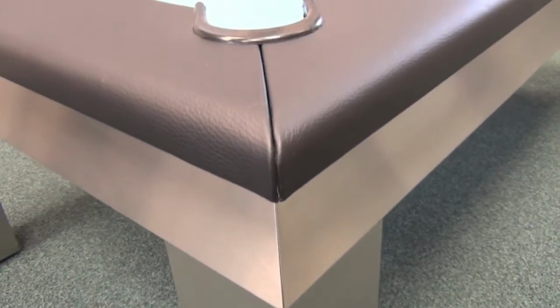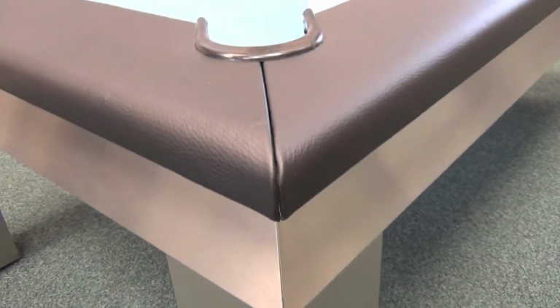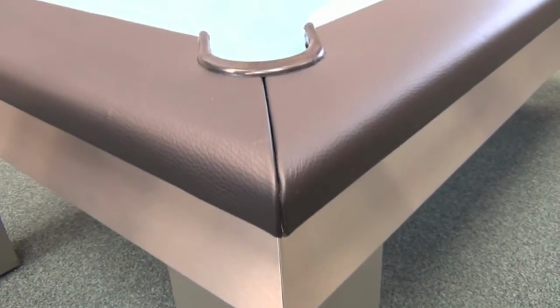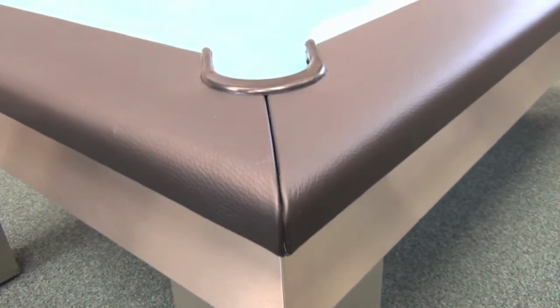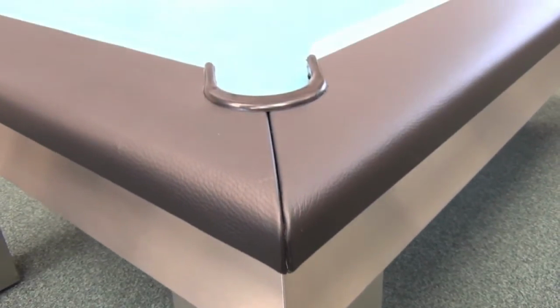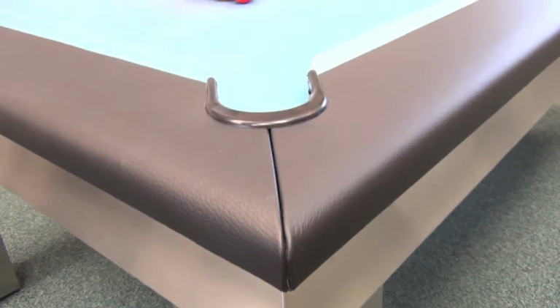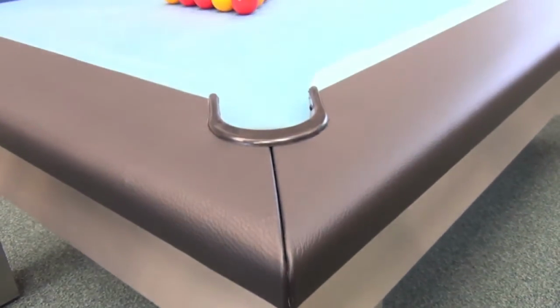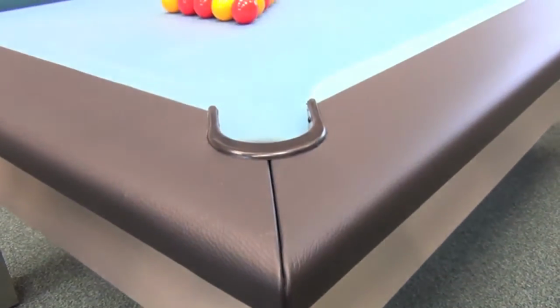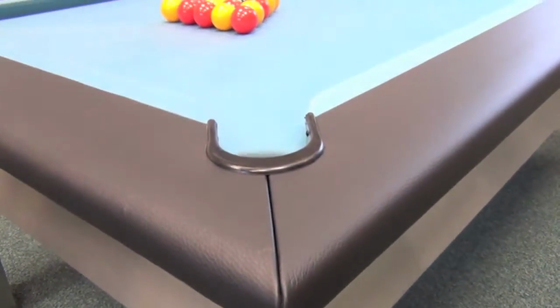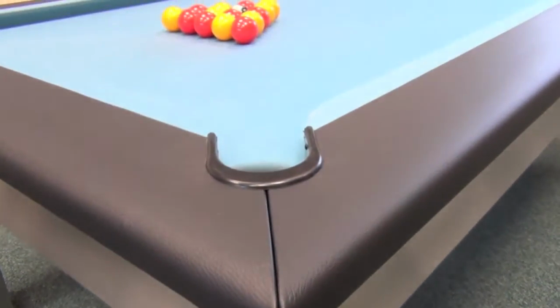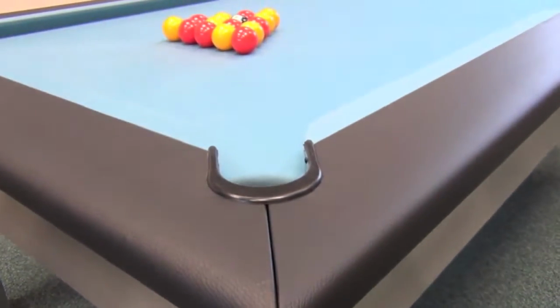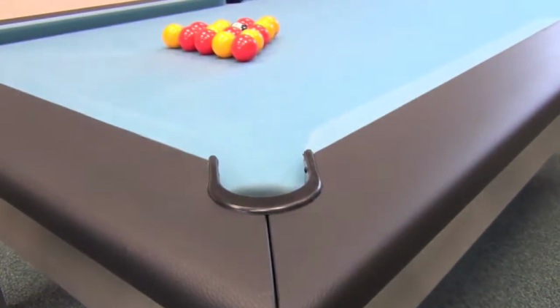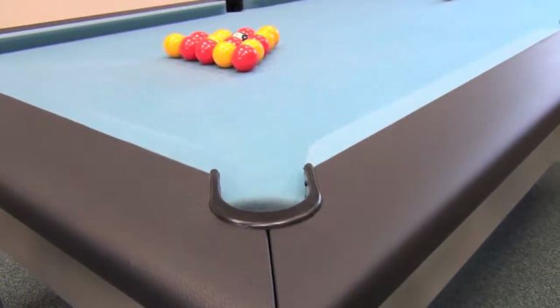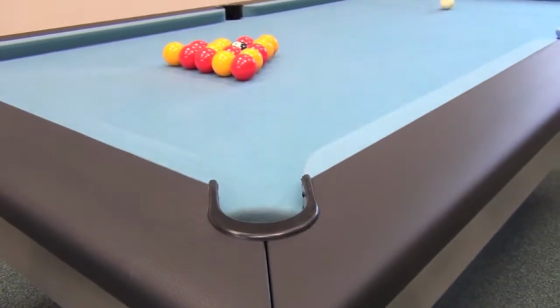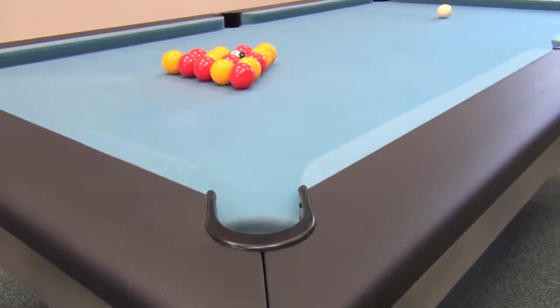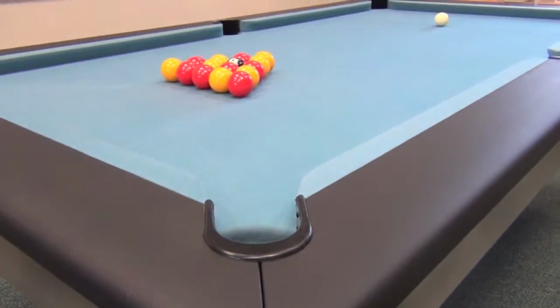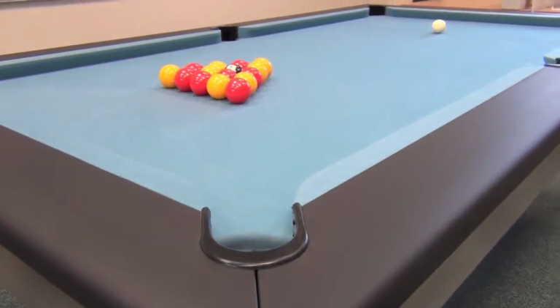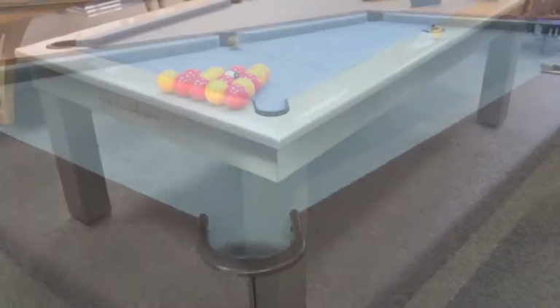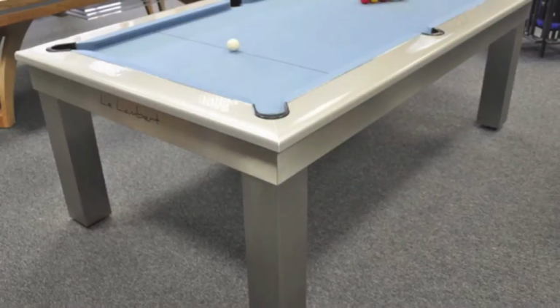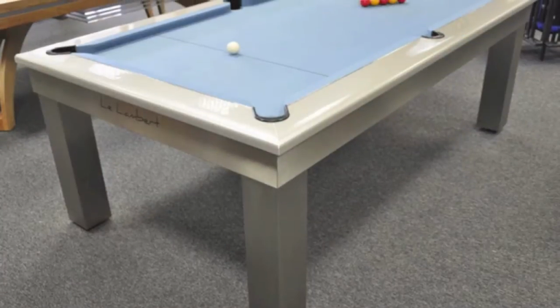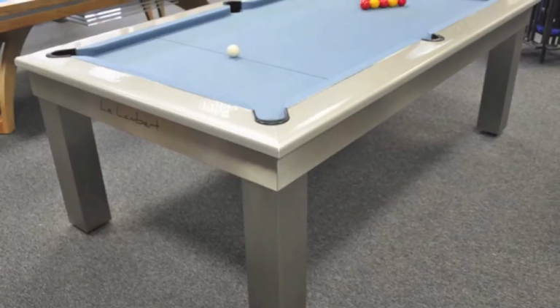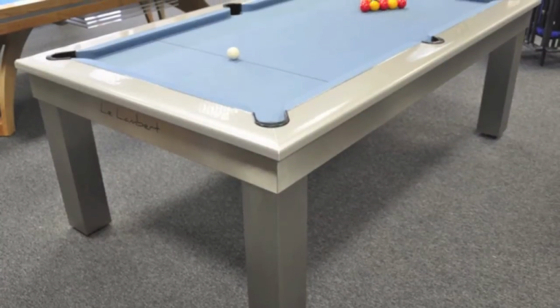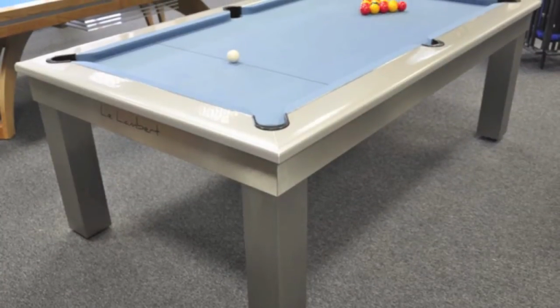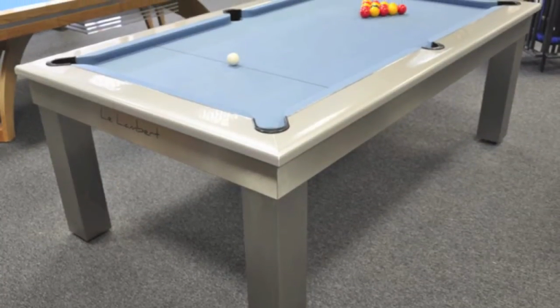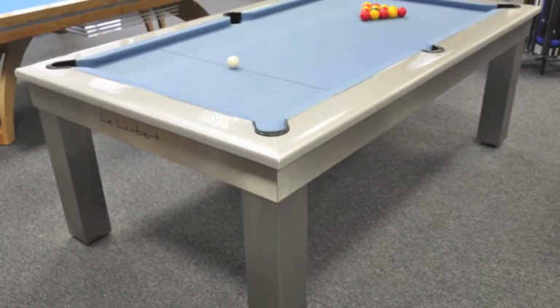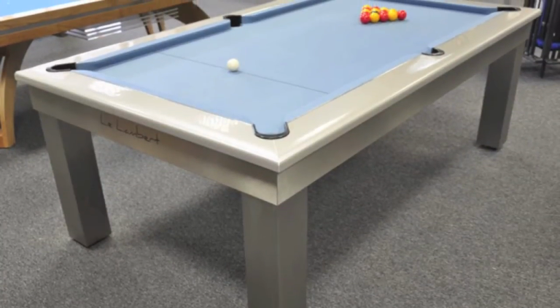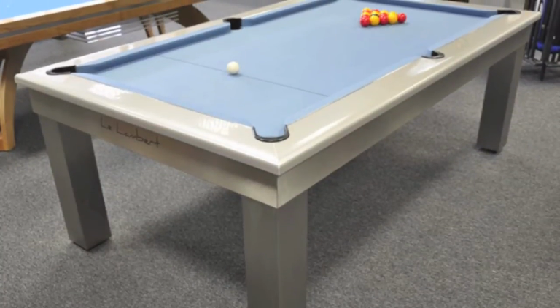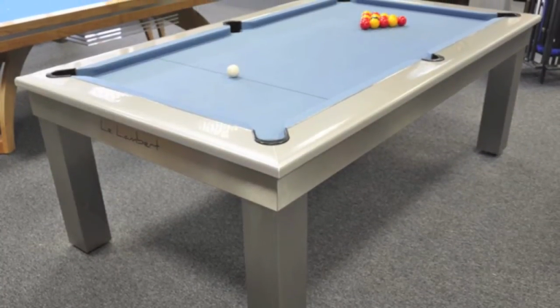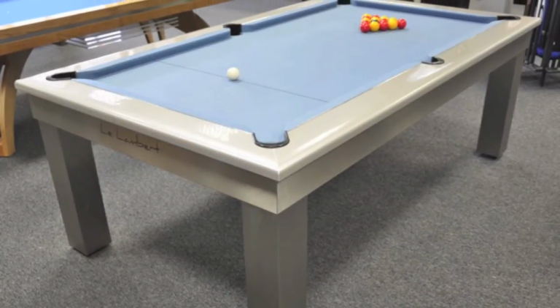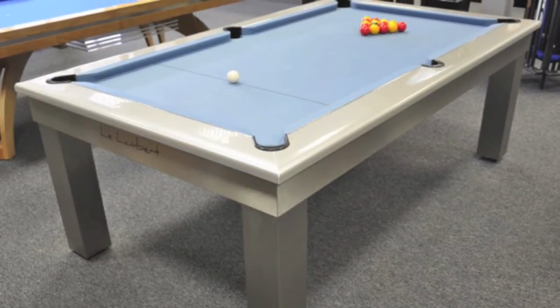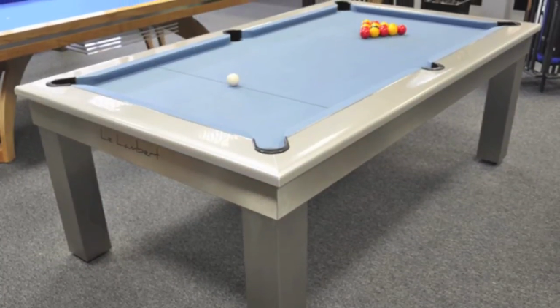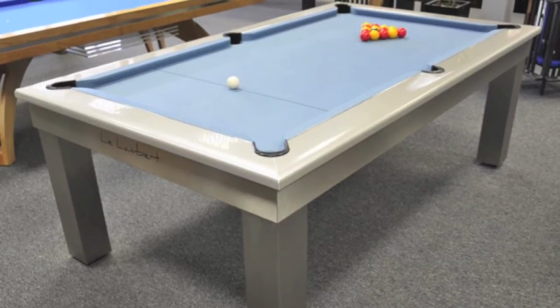The cushion rail is finished in a range of options including leather, which you see here, or a choice of laminate finishes like the silver one you can see in this table.